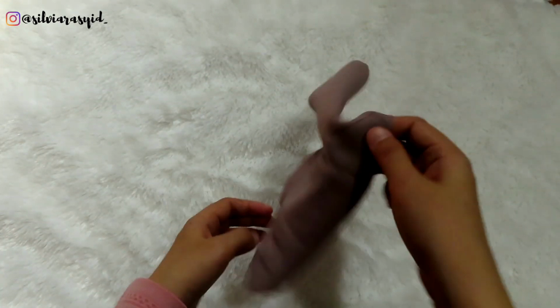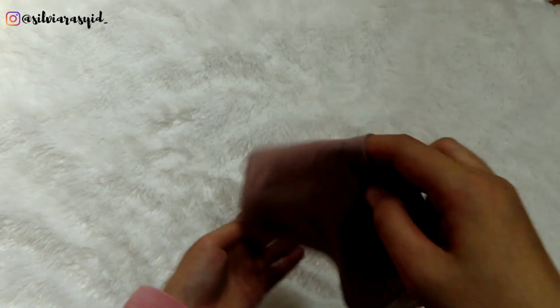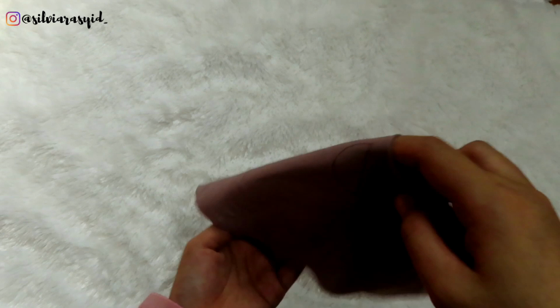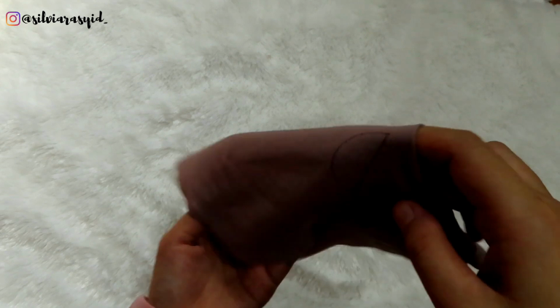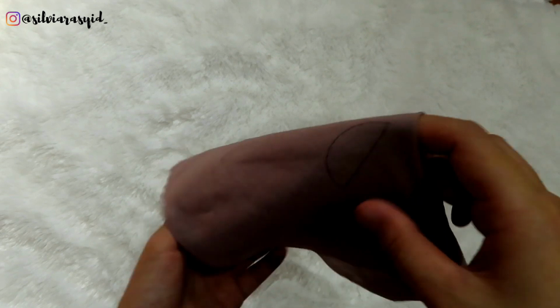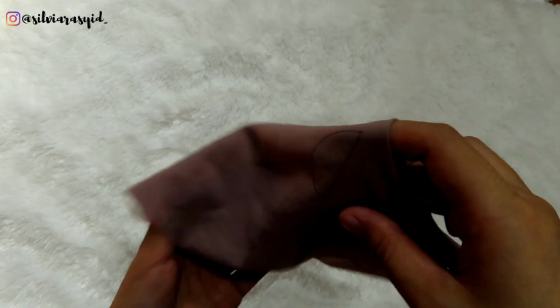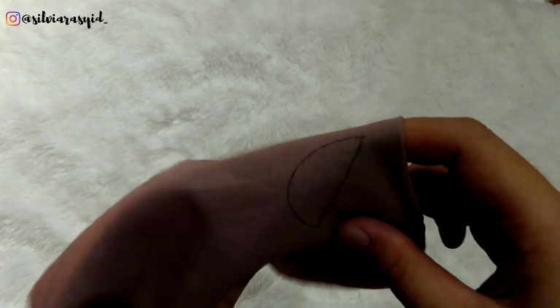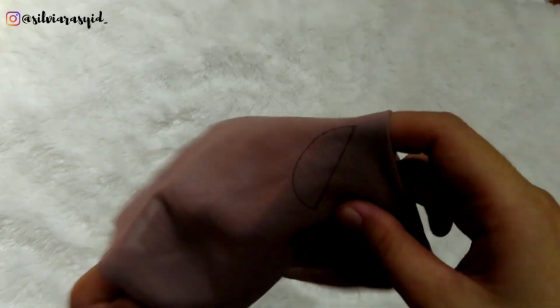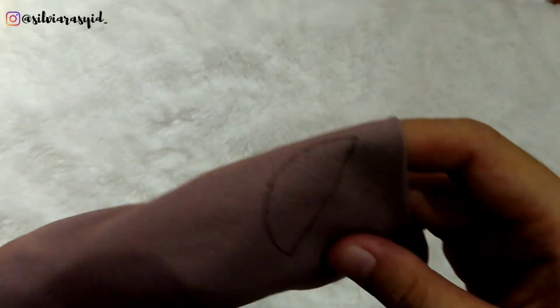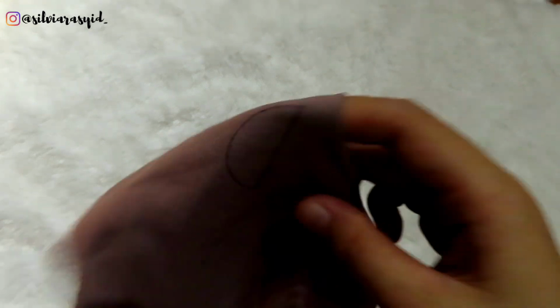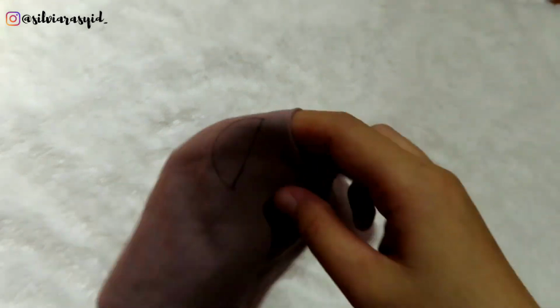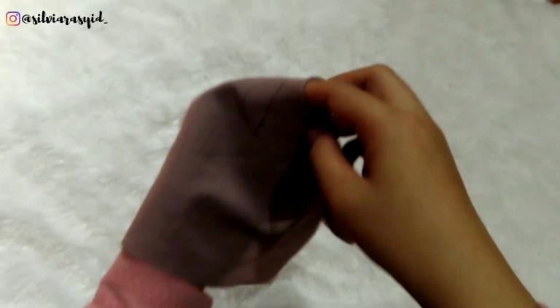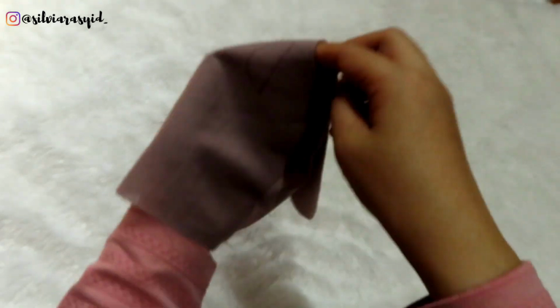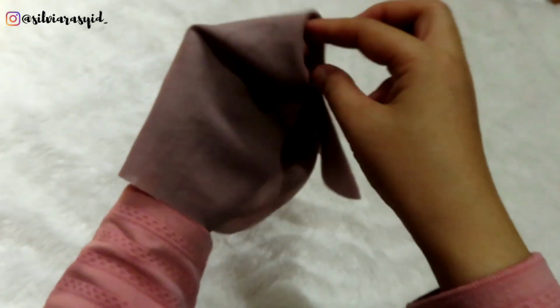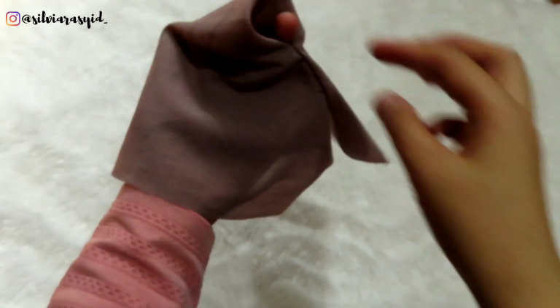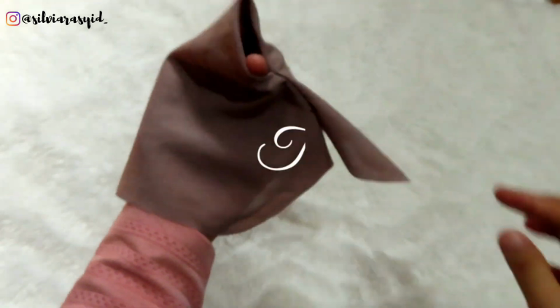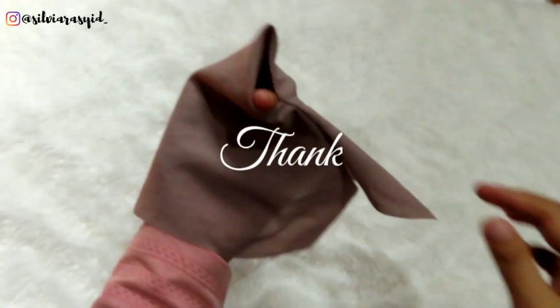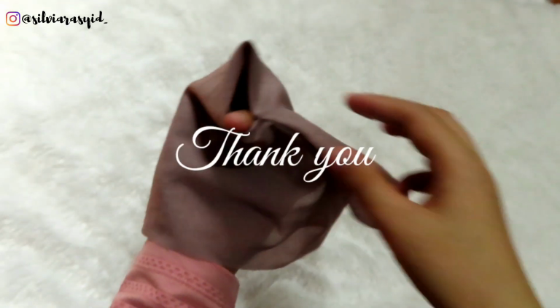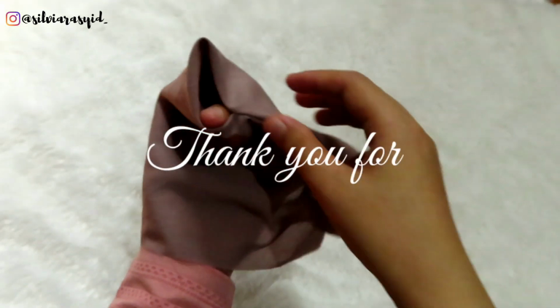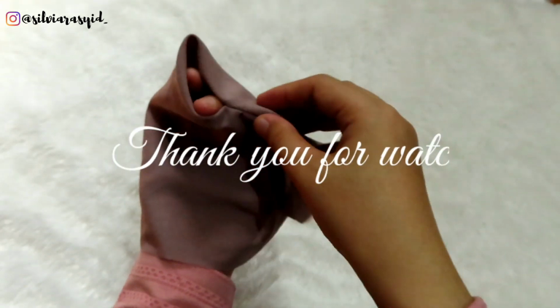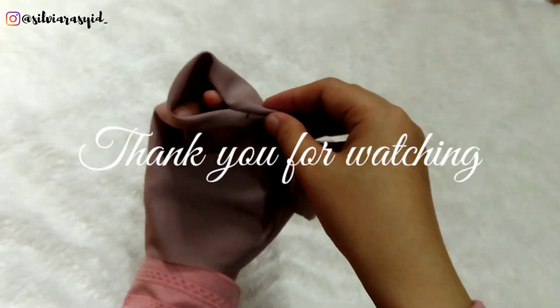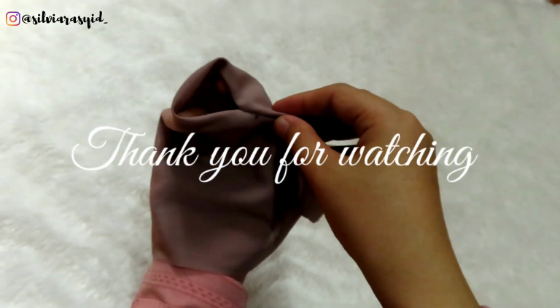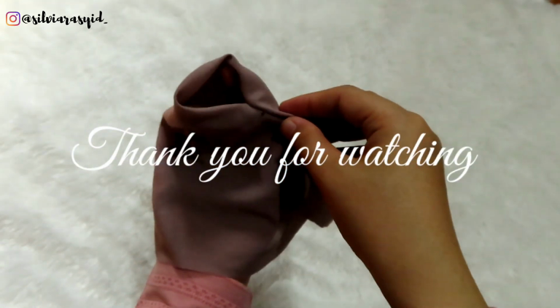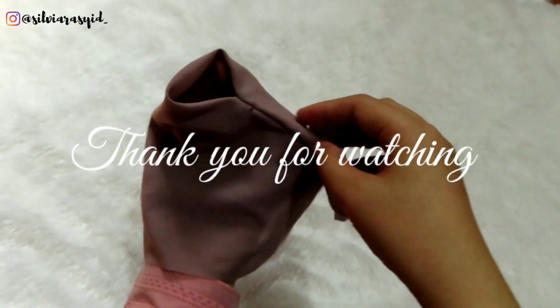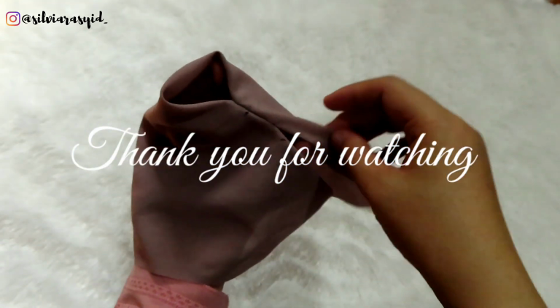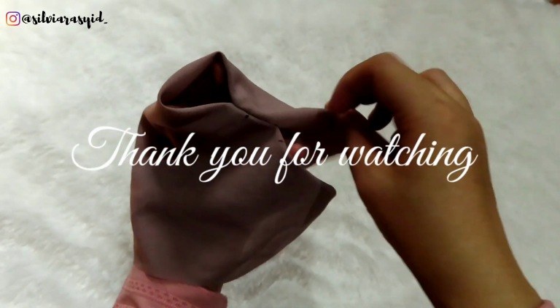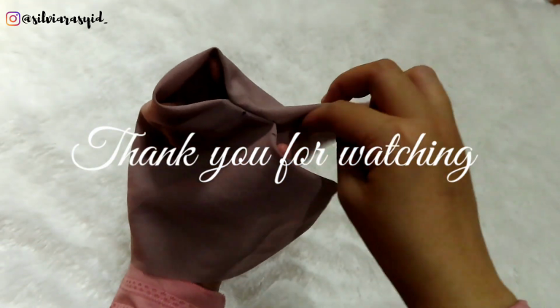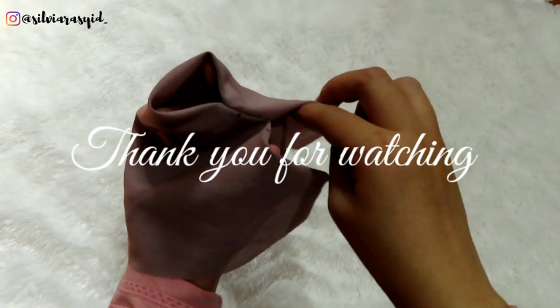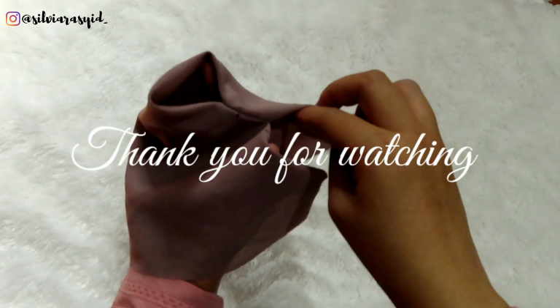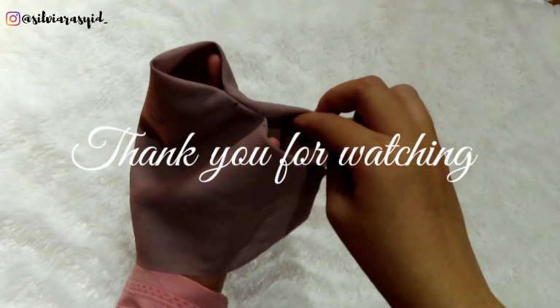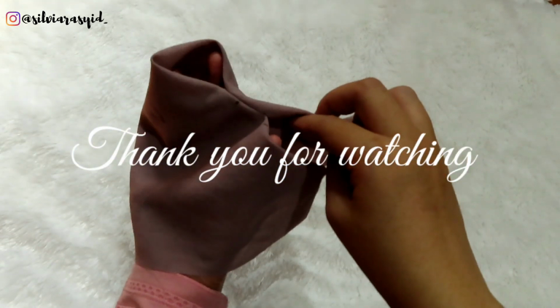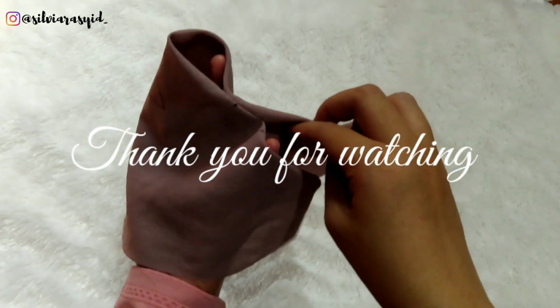I hope you enjoy this tutorial. See you on my next video. Assalamualaikum.